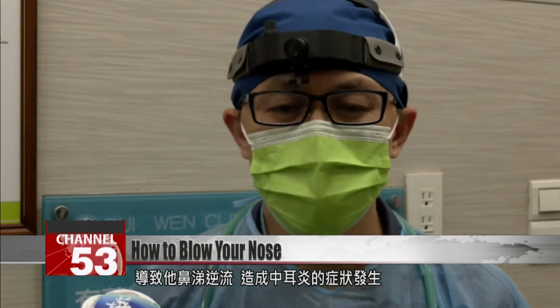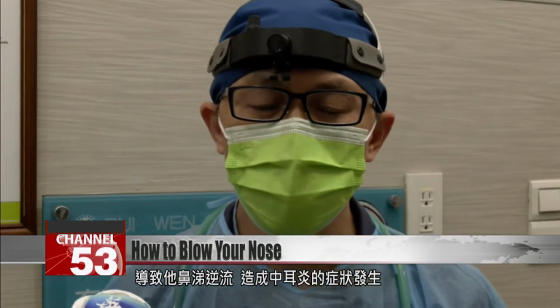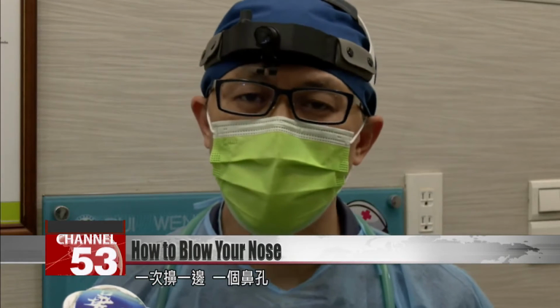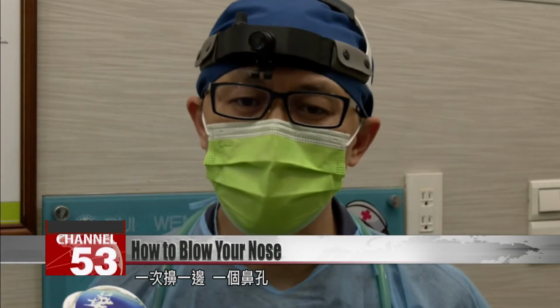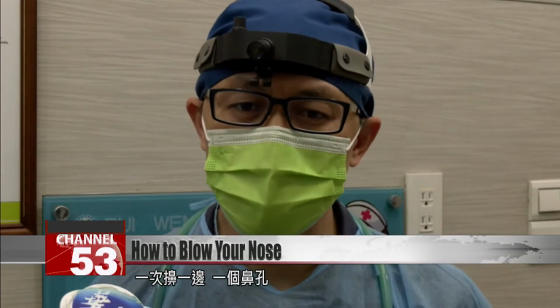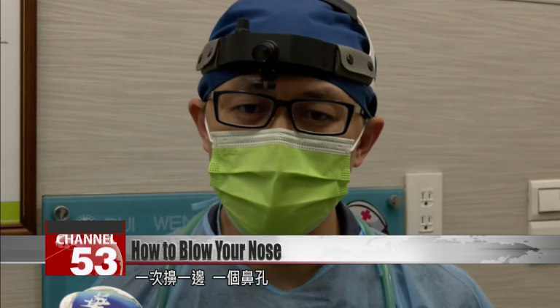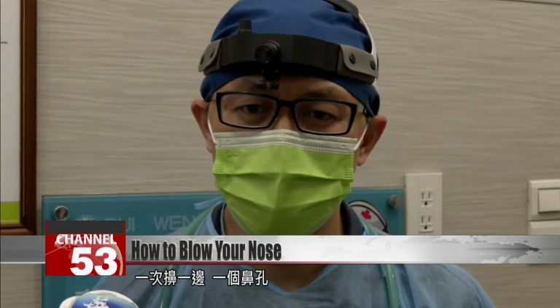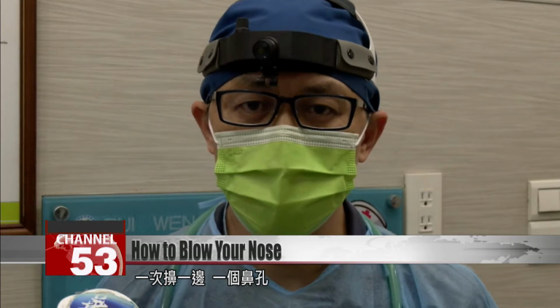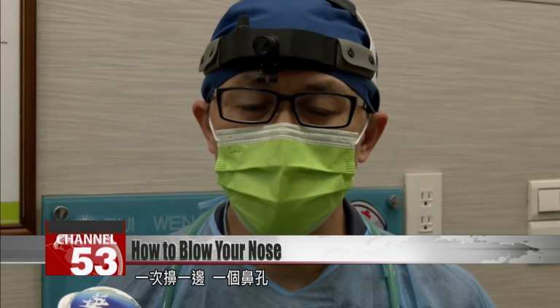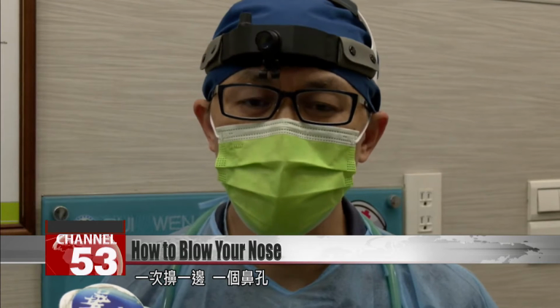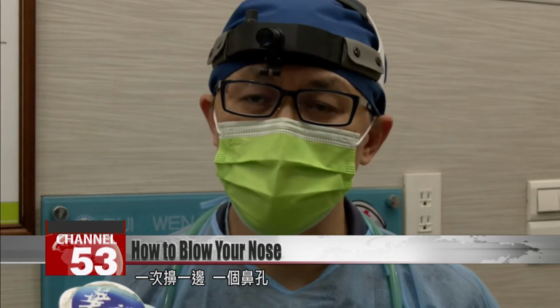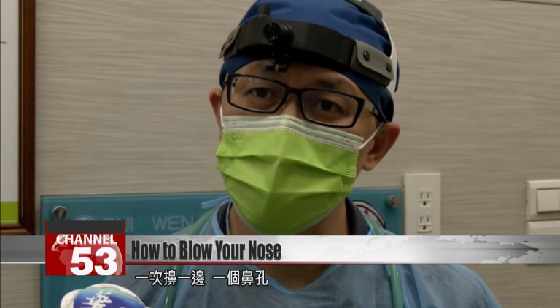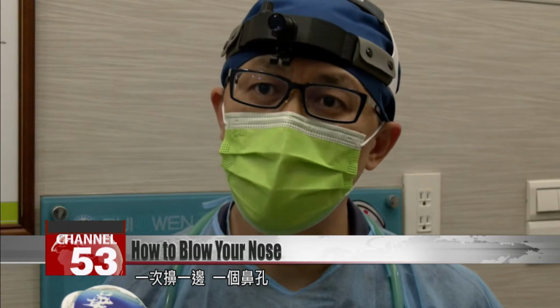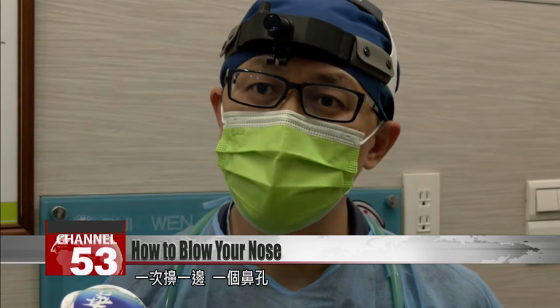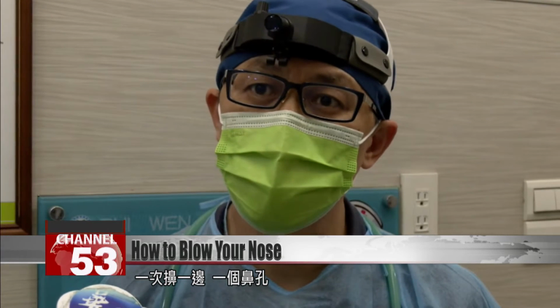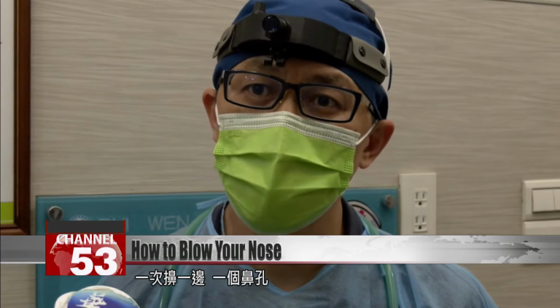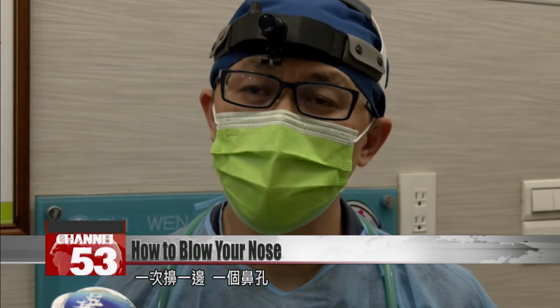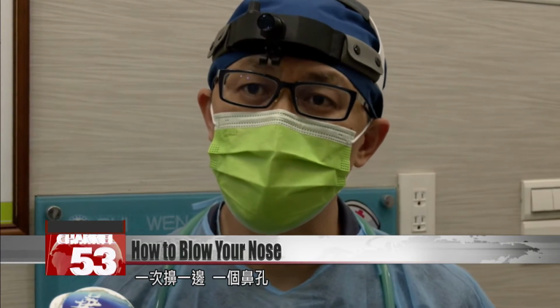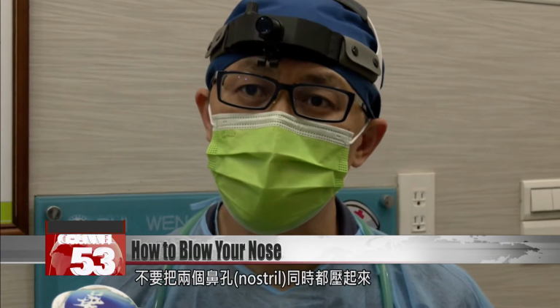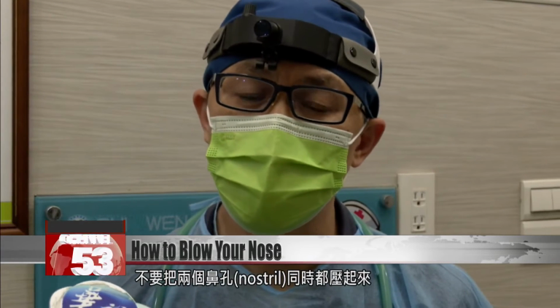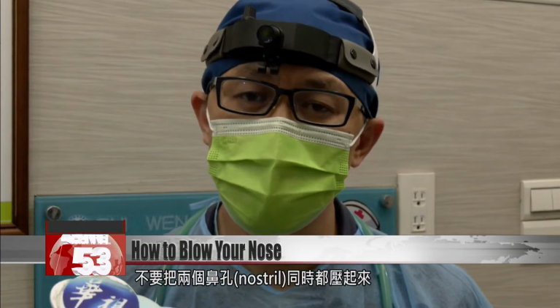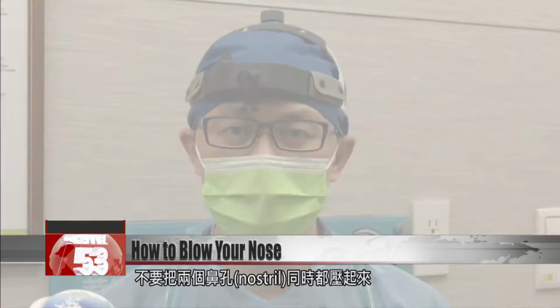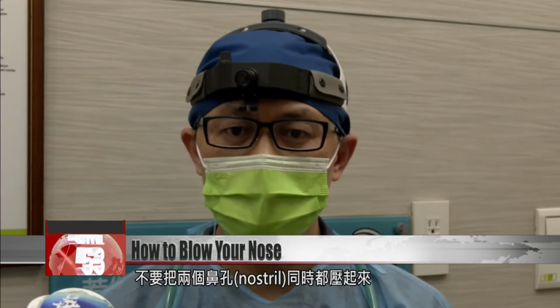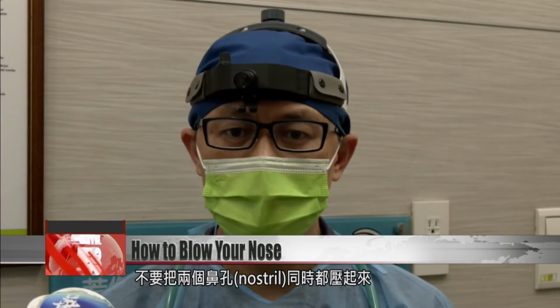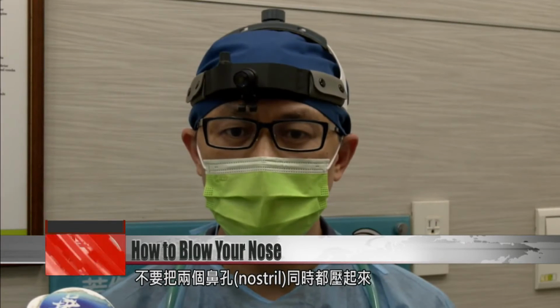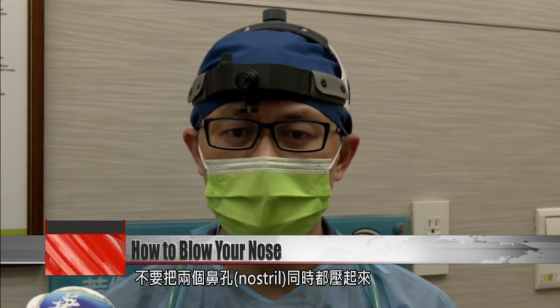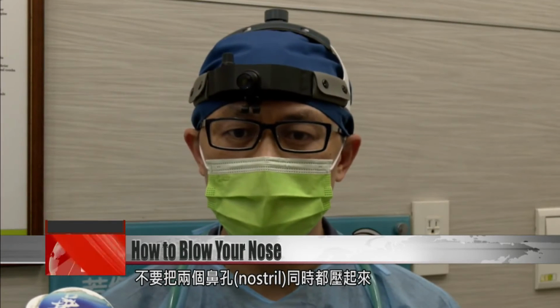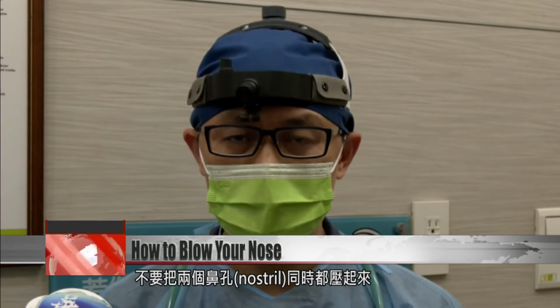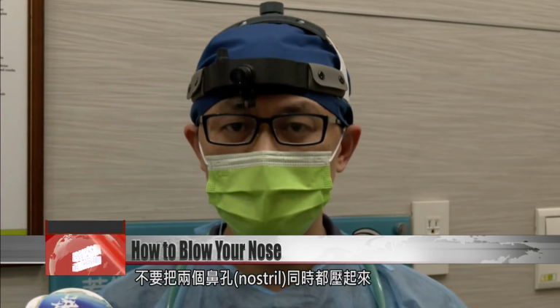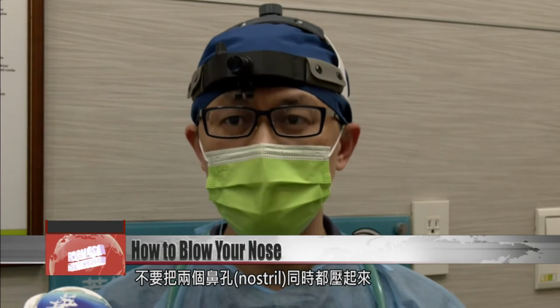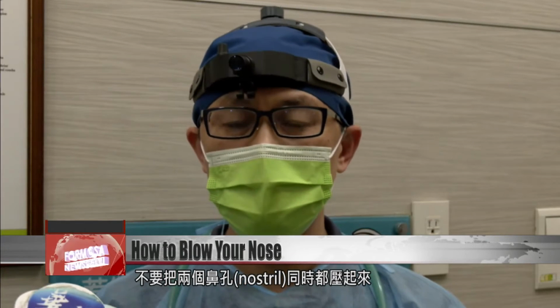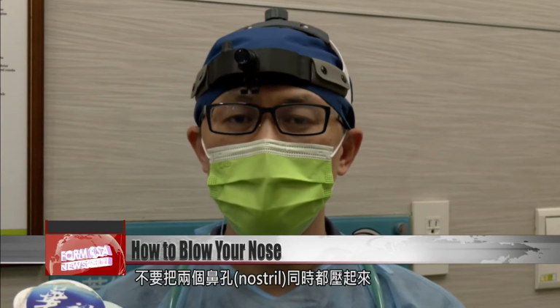You should blow your nose one nostril at a time. Don't put pressure on both nostrils simultaneously.